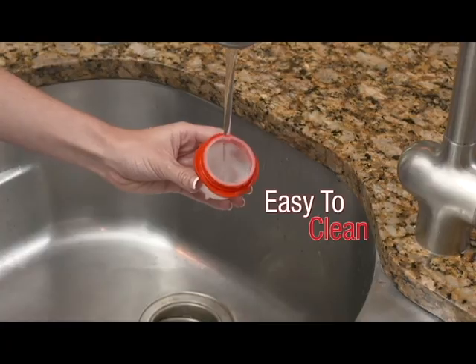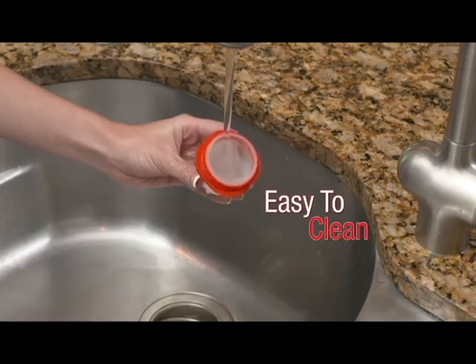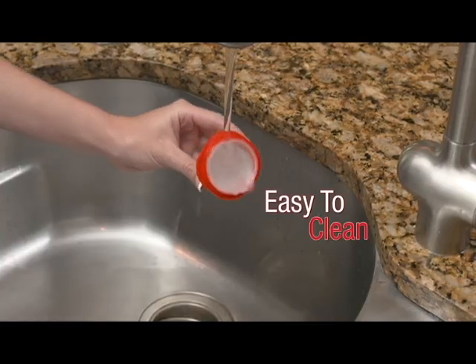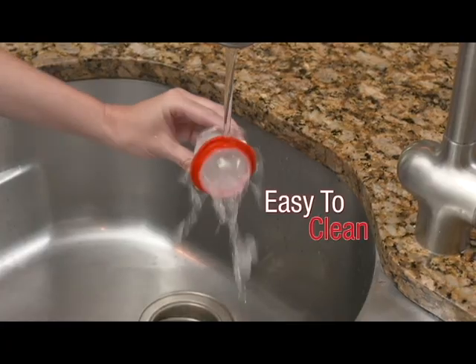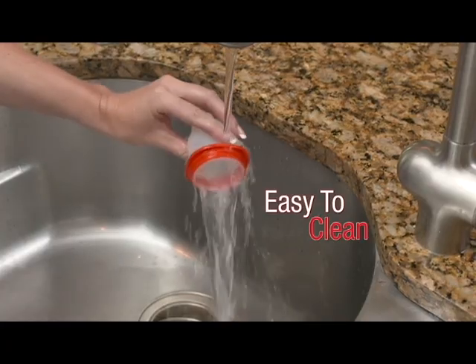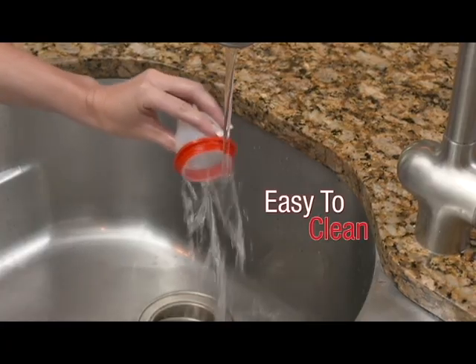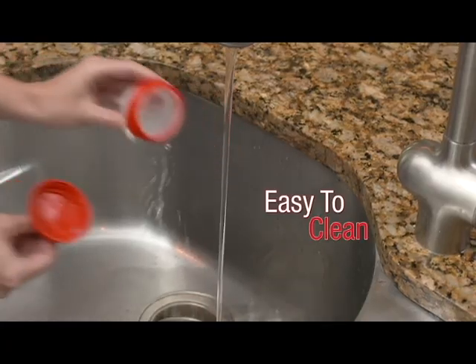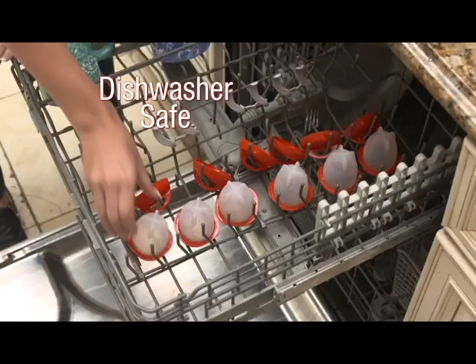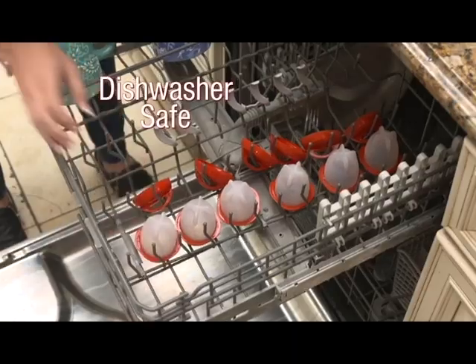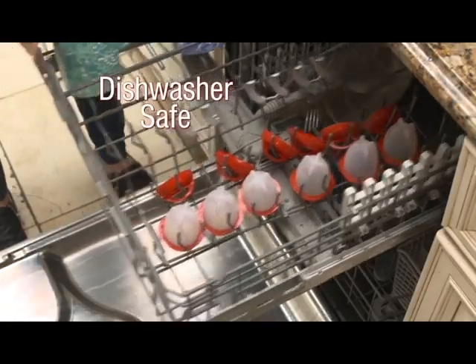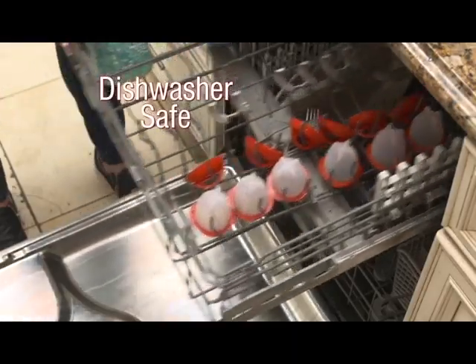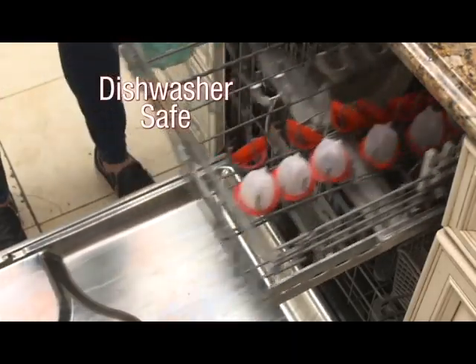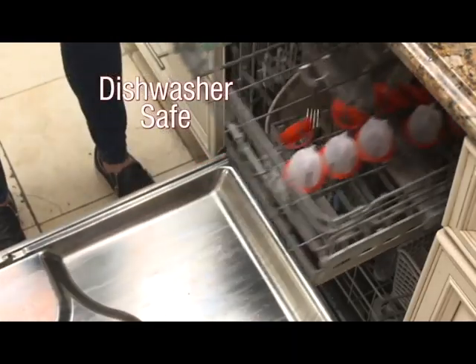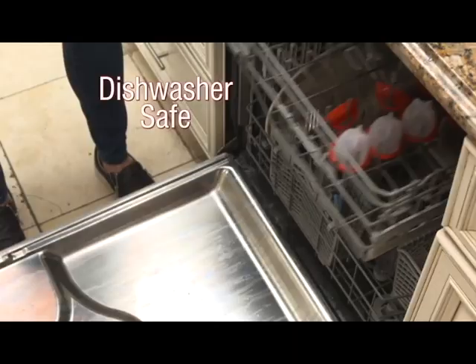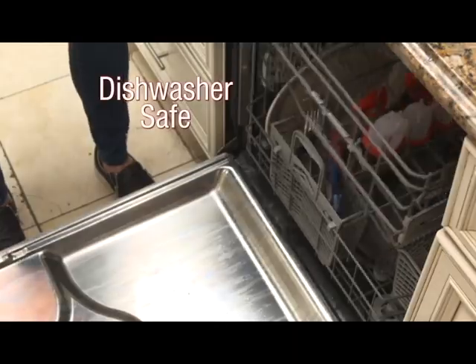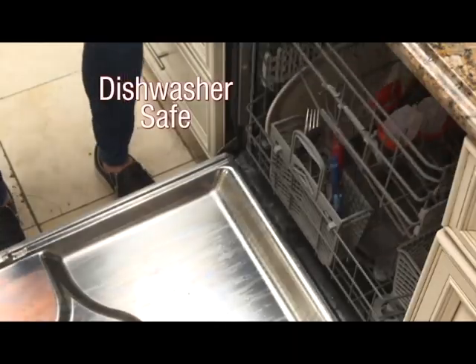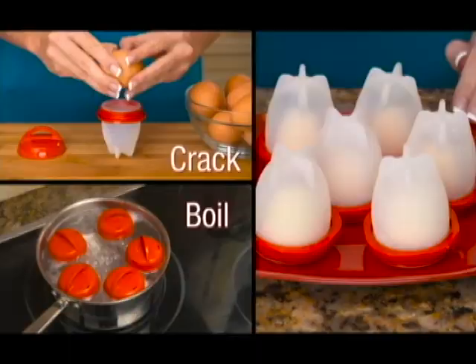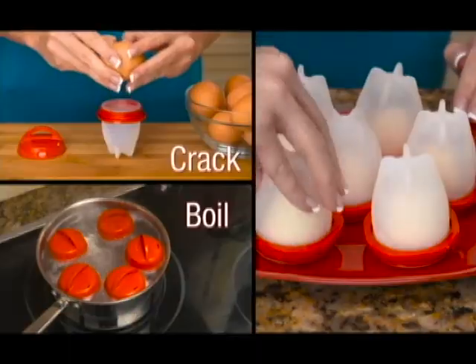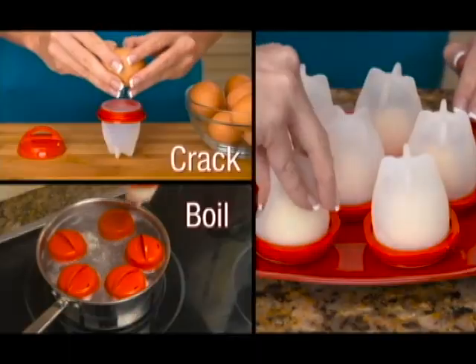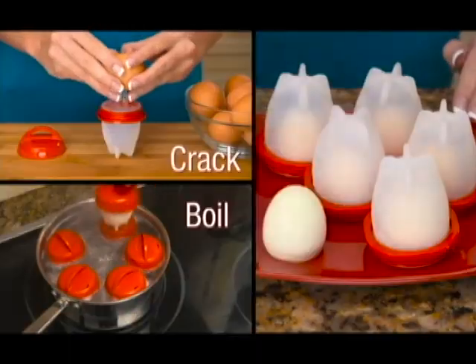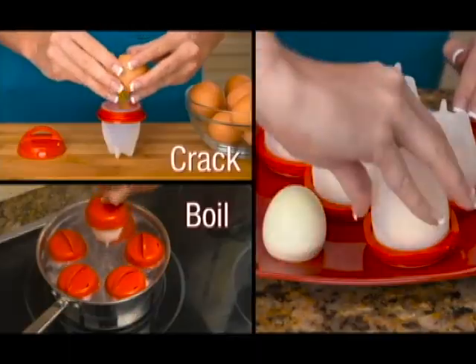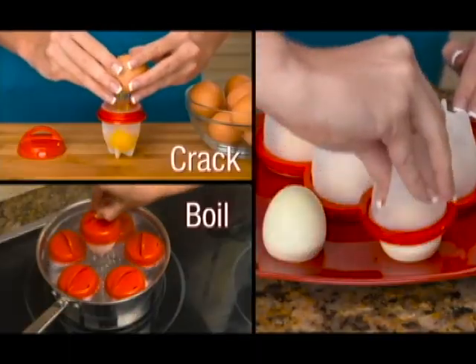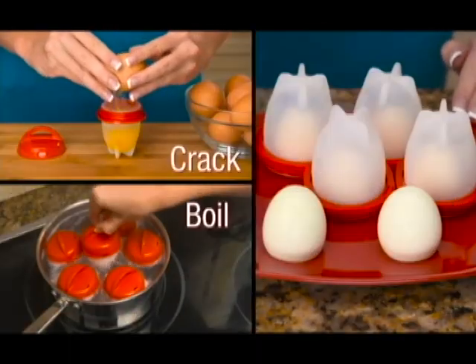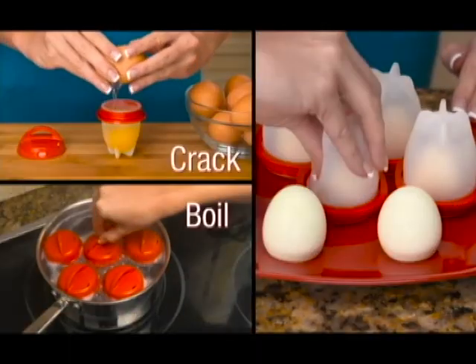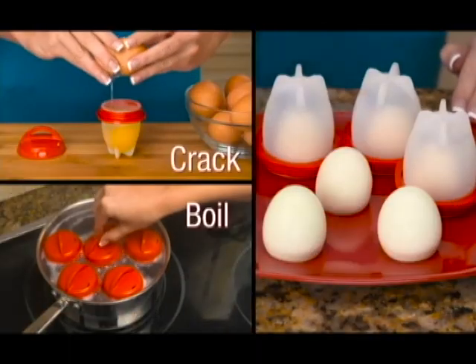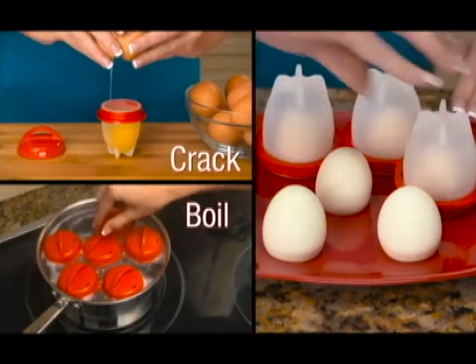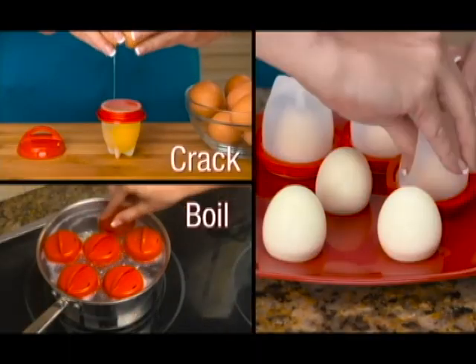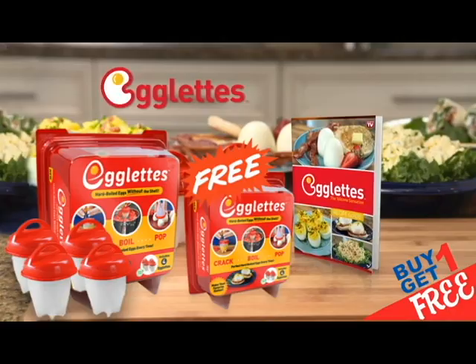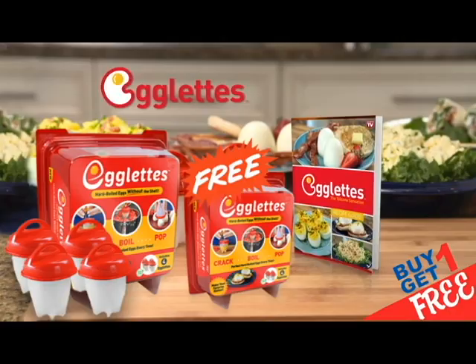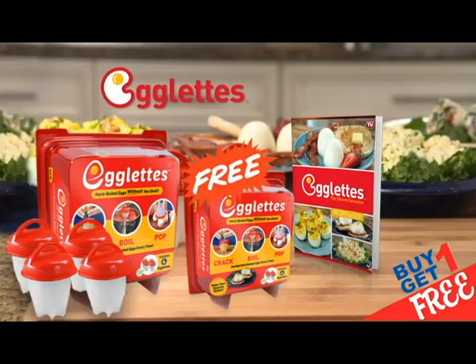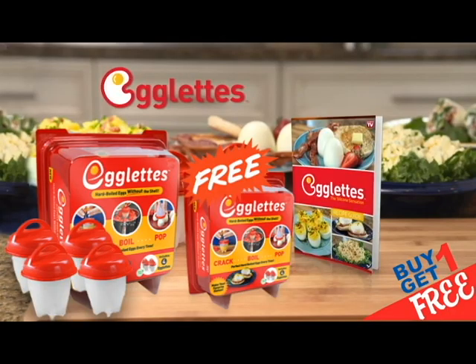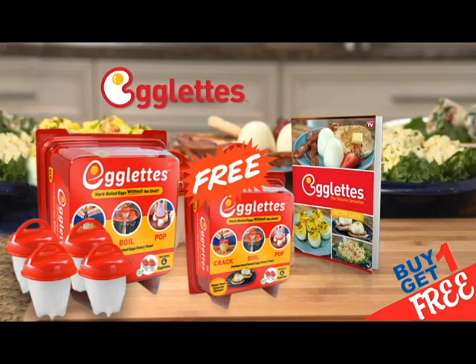Easy to clean, dishwasher safe Egglets. Now just crack, boil and pop with Egglets.